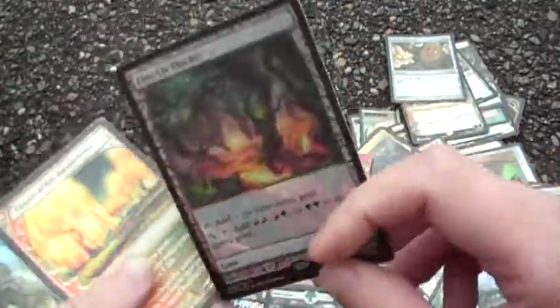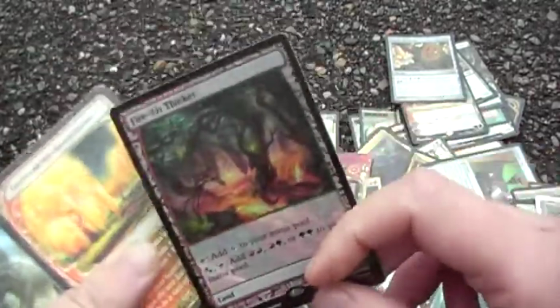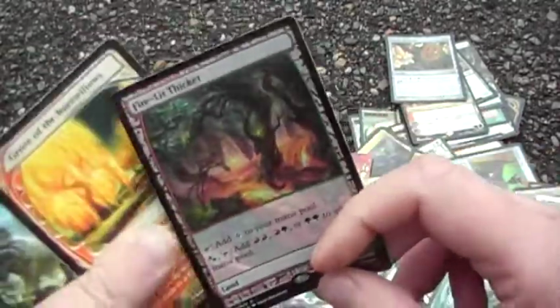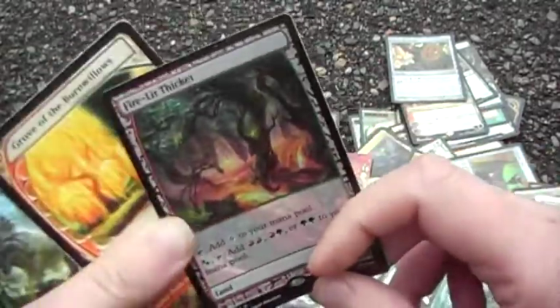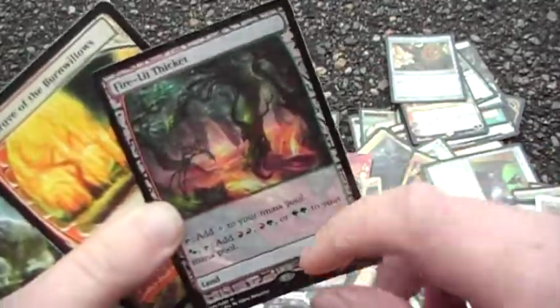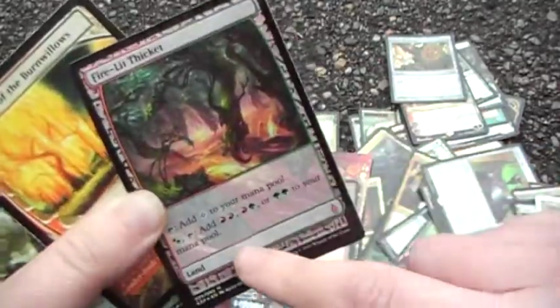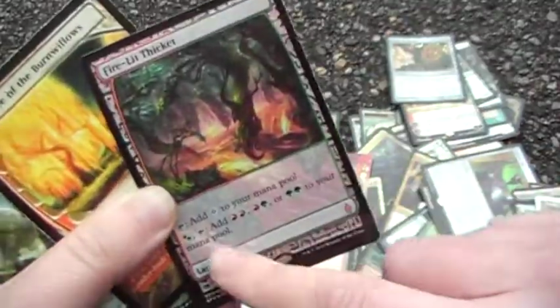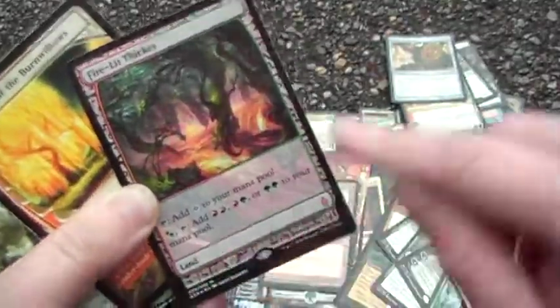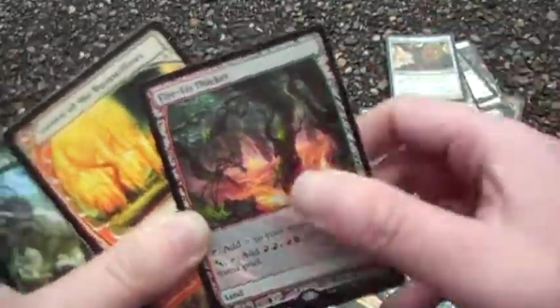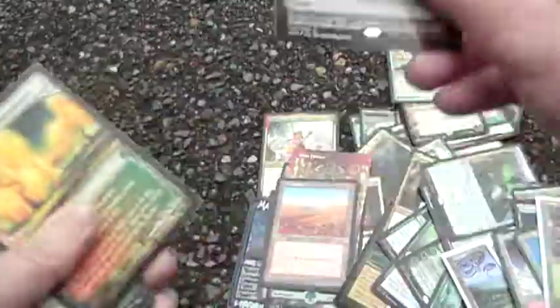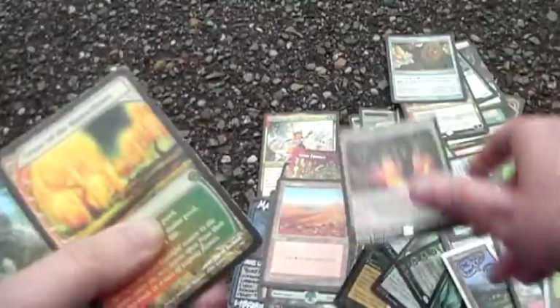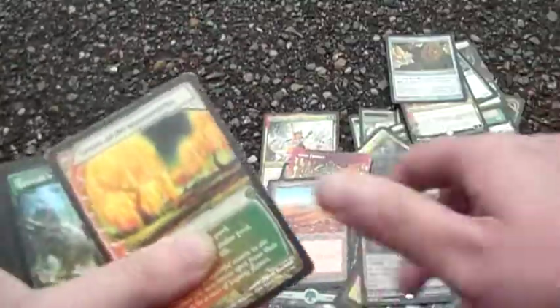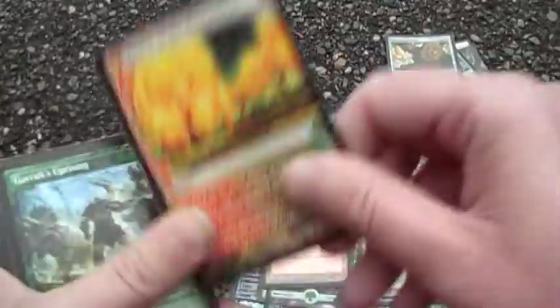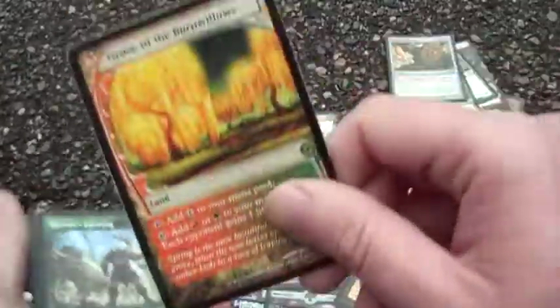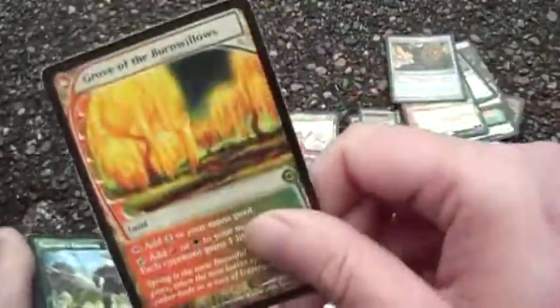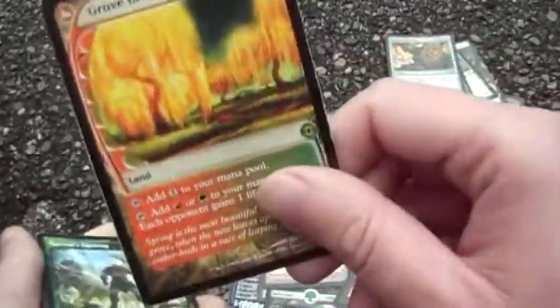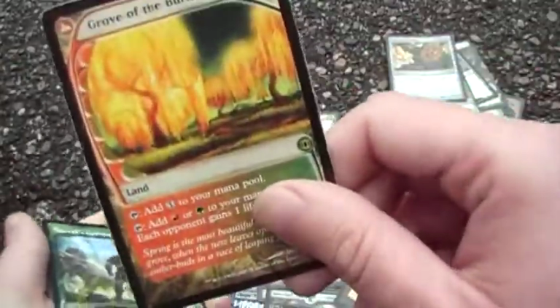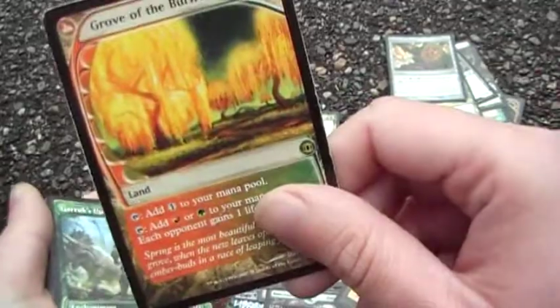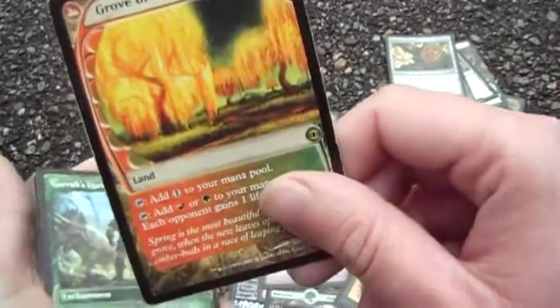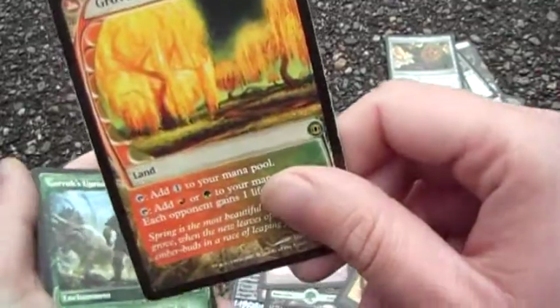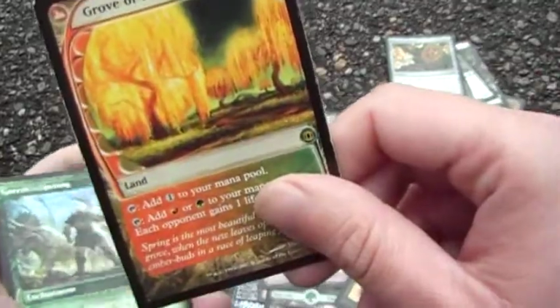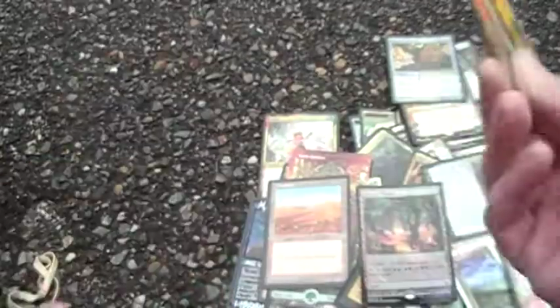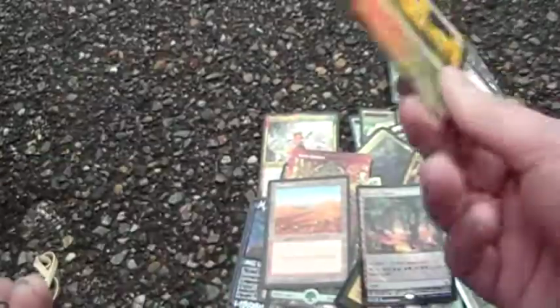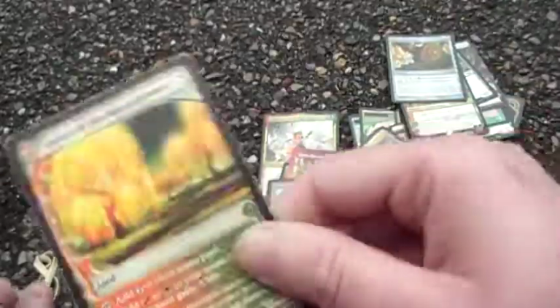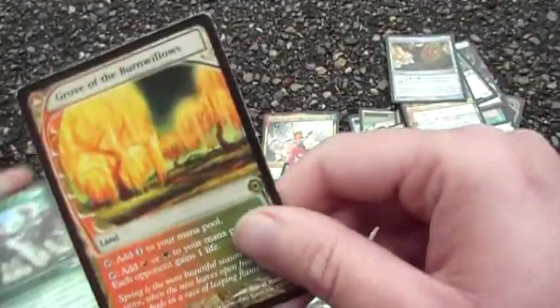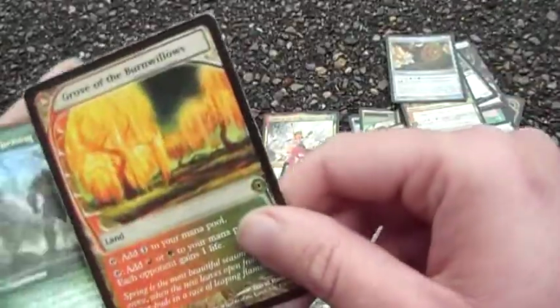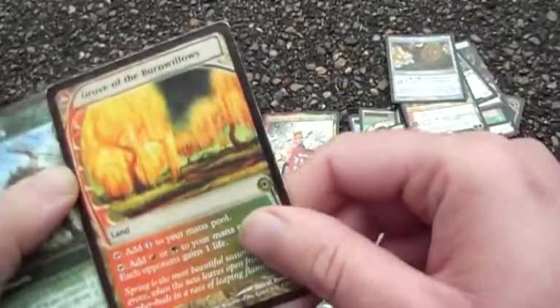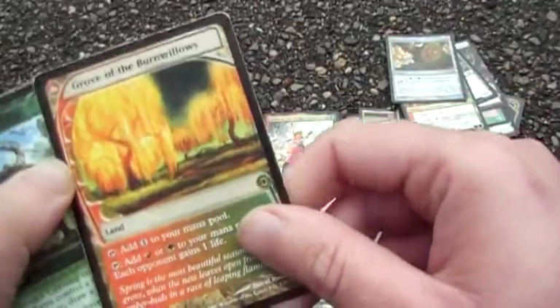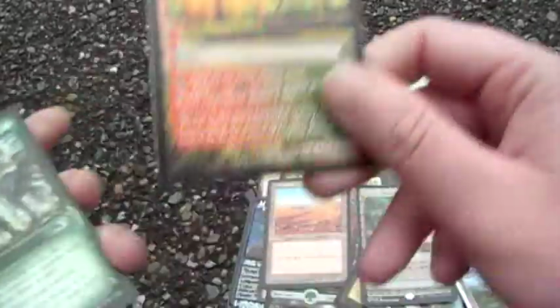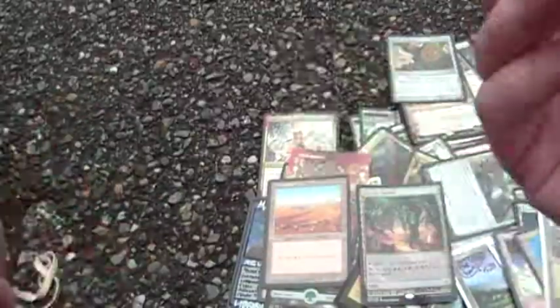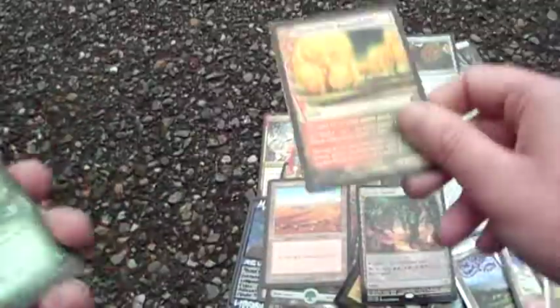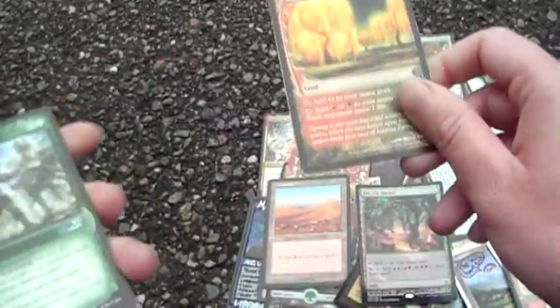This is the filter land — this is the one I was thinking of. And yes, it's not in foil because I'm poor.